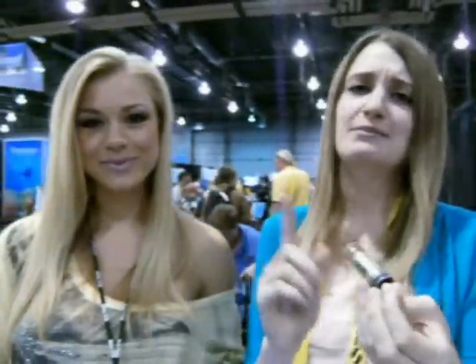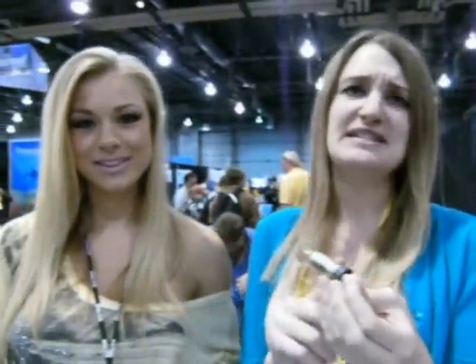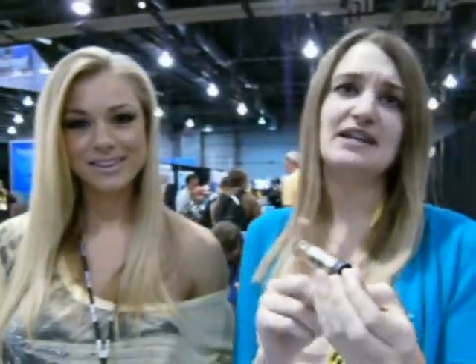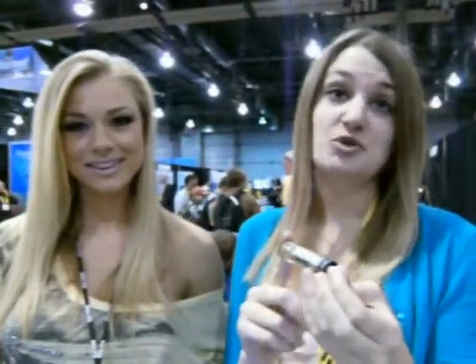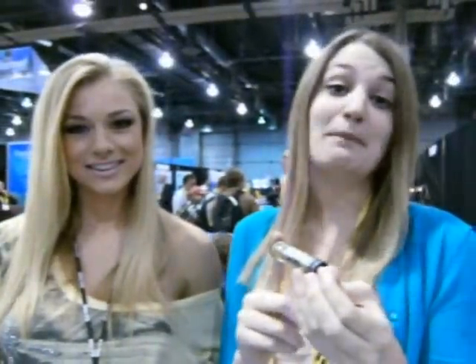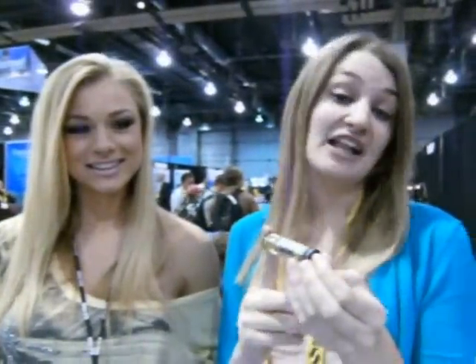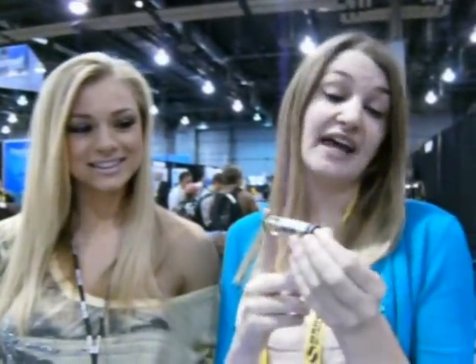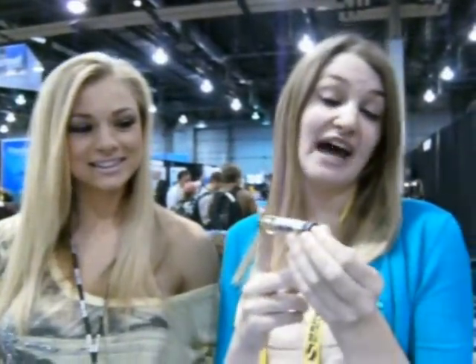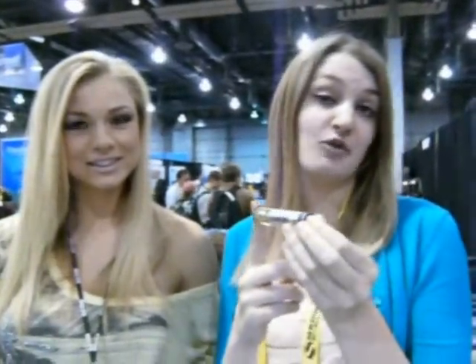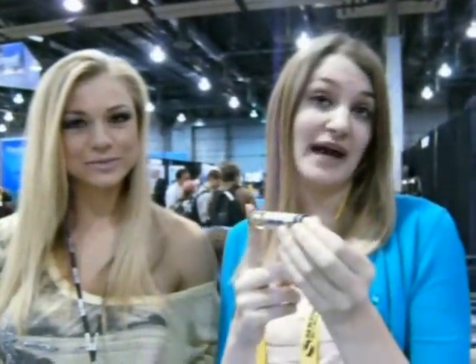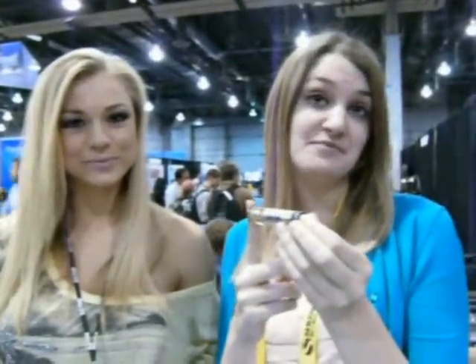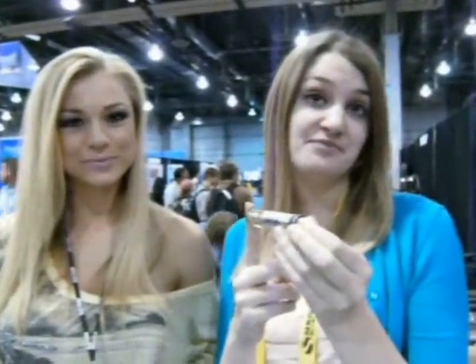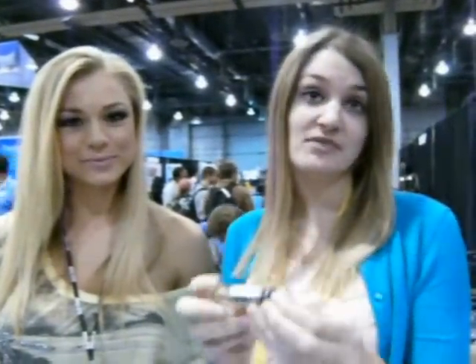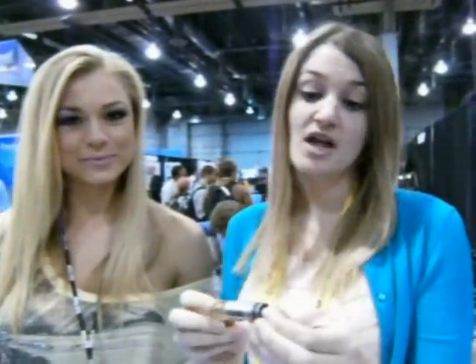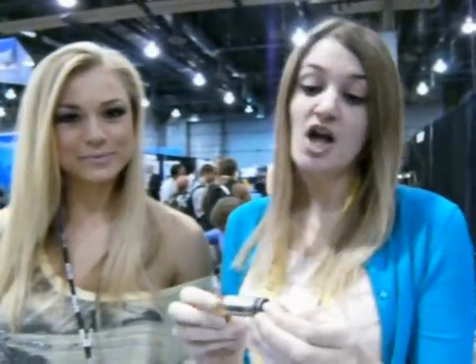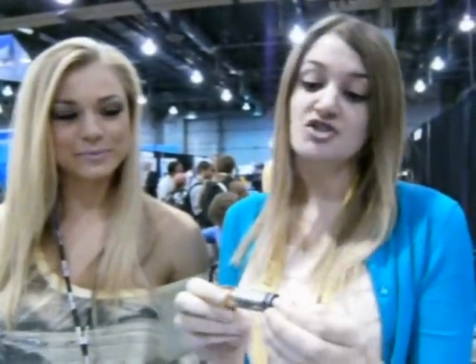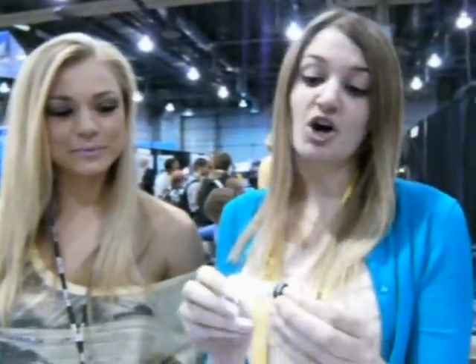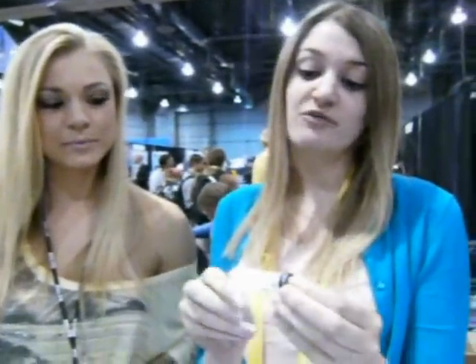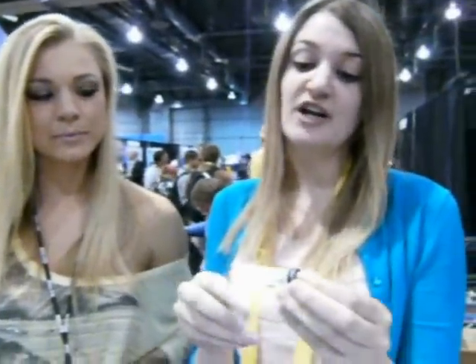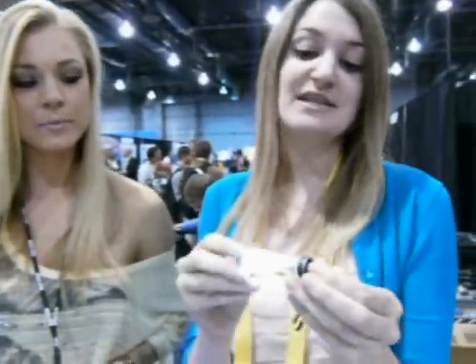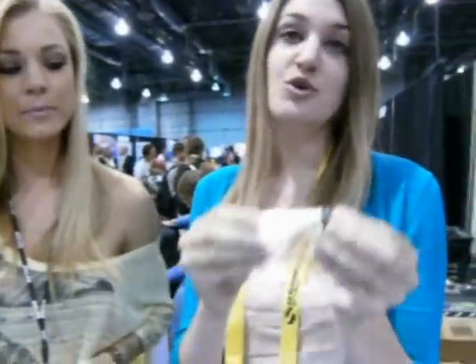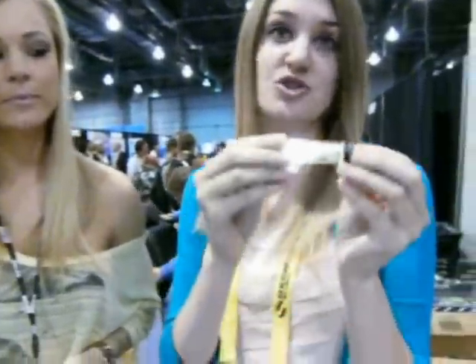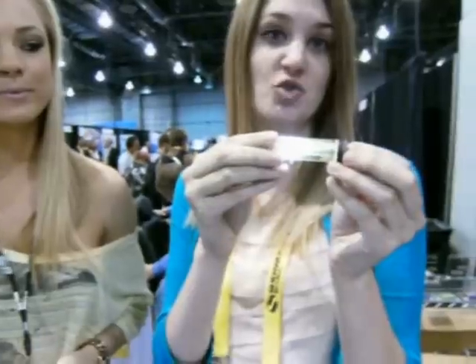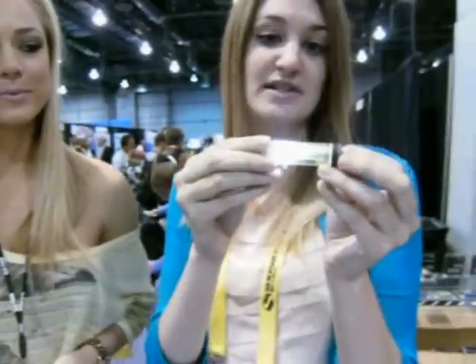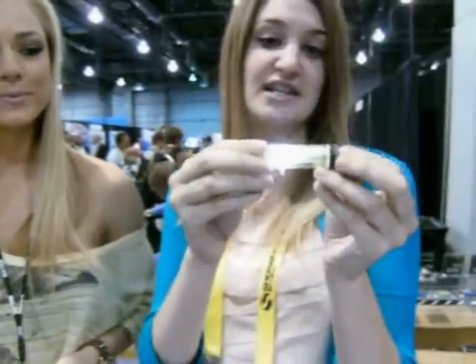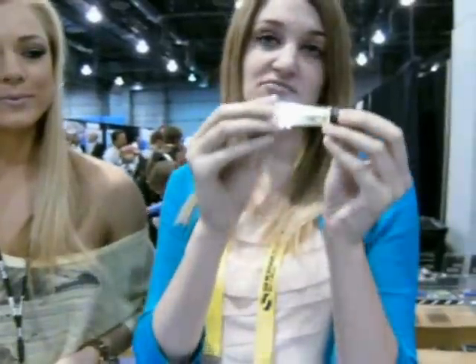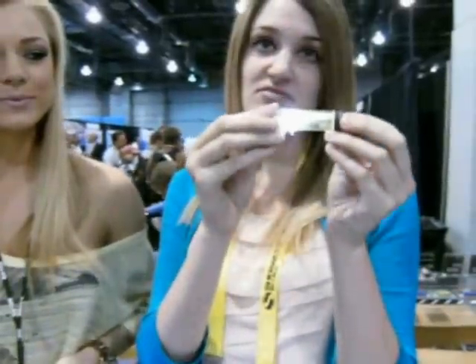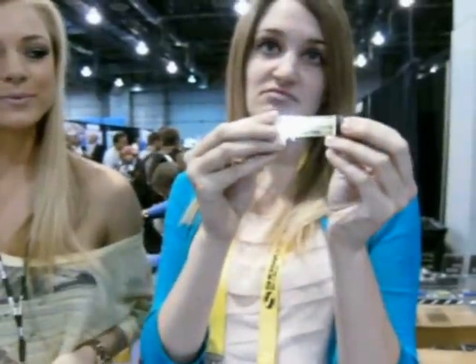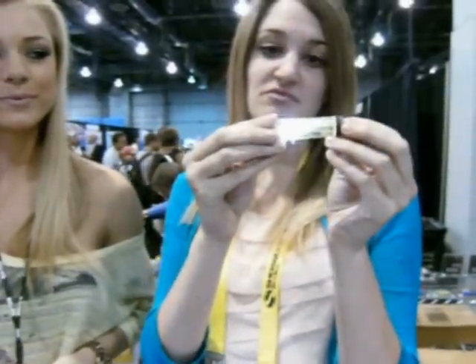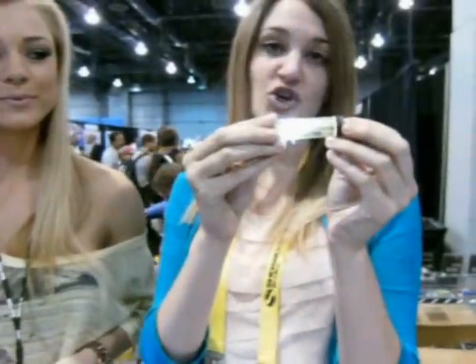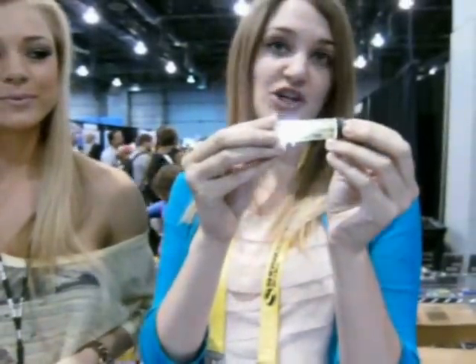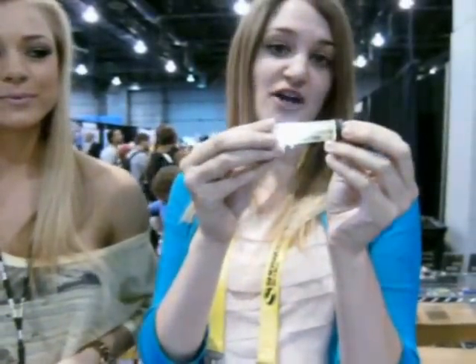It can be seen up to a mile and a half away. Very simple — just twist it and turn it on.